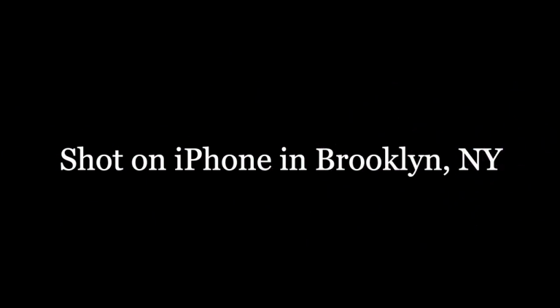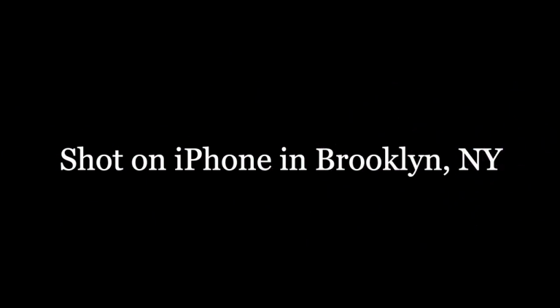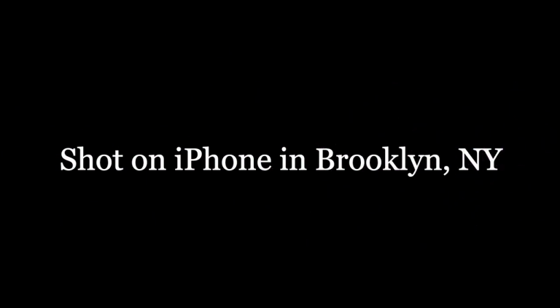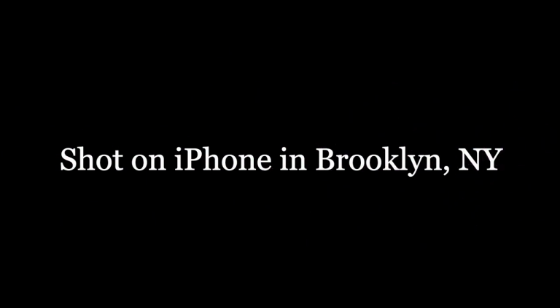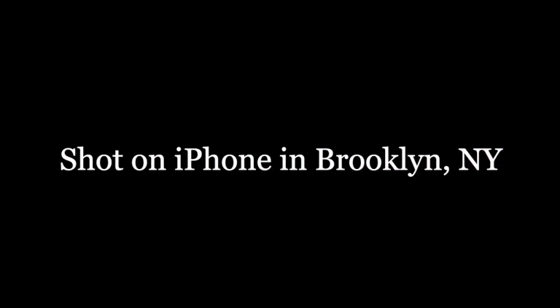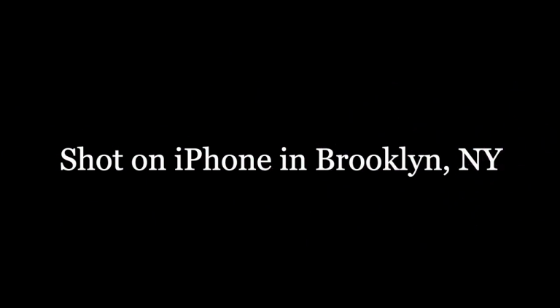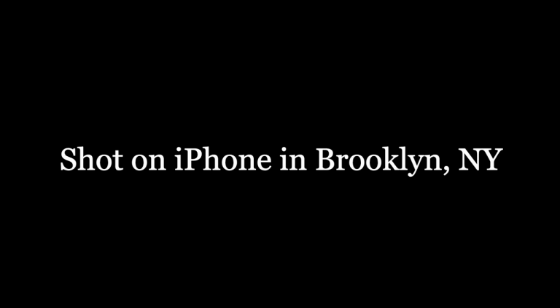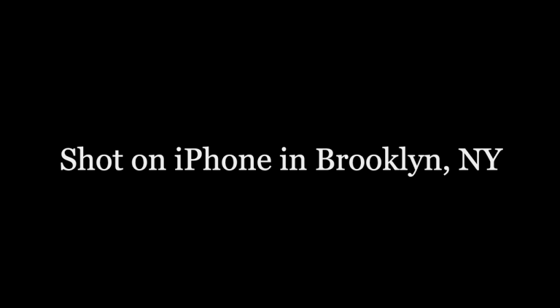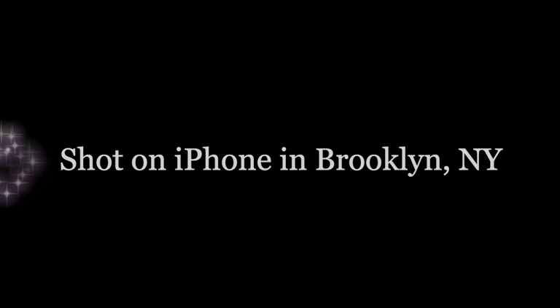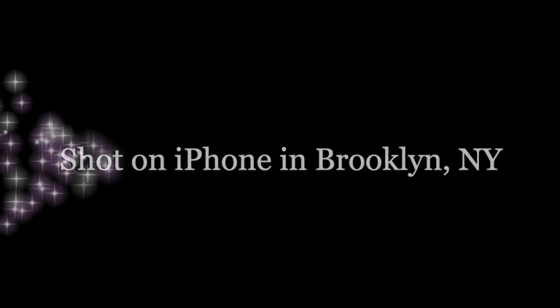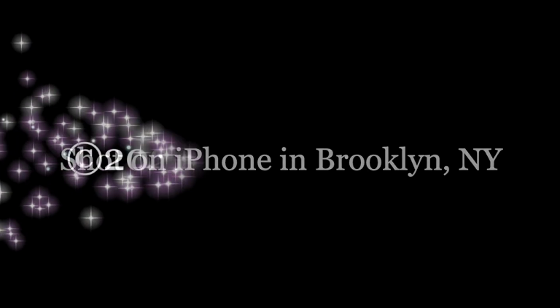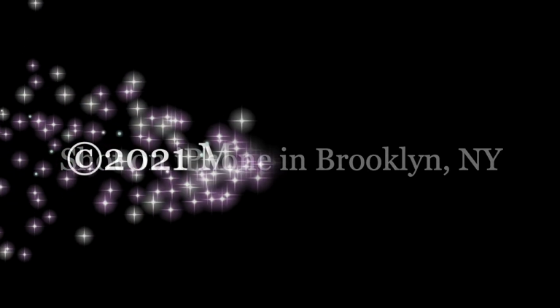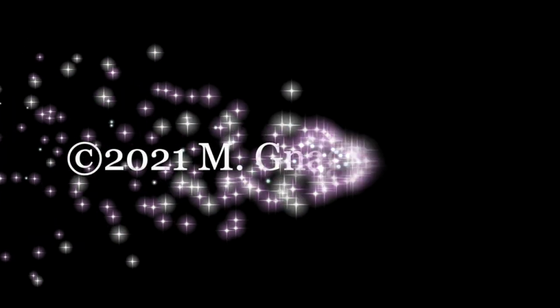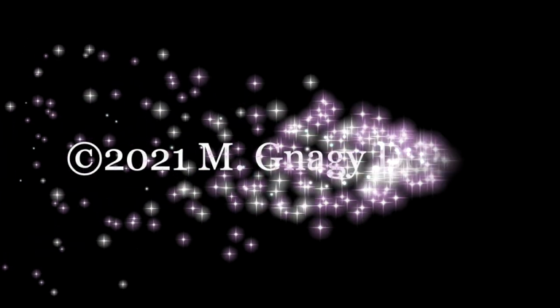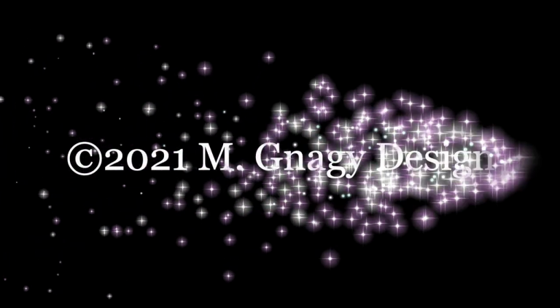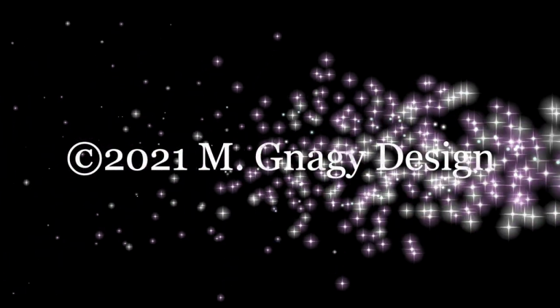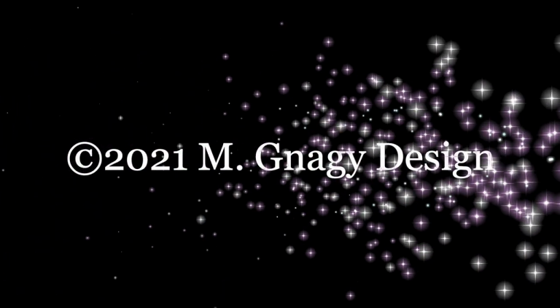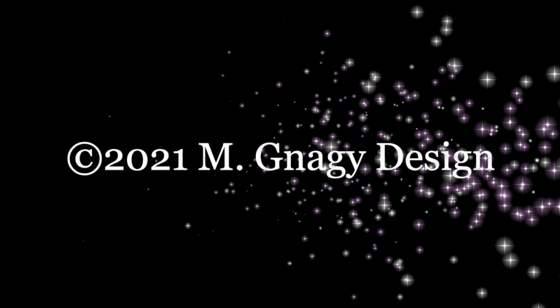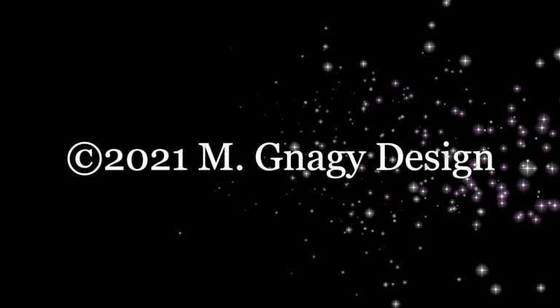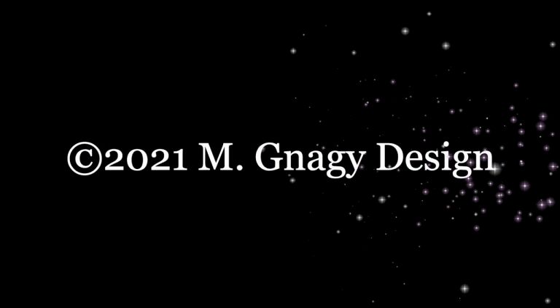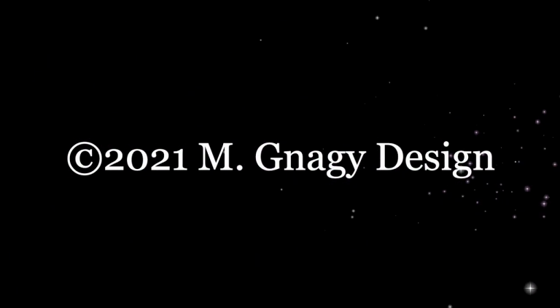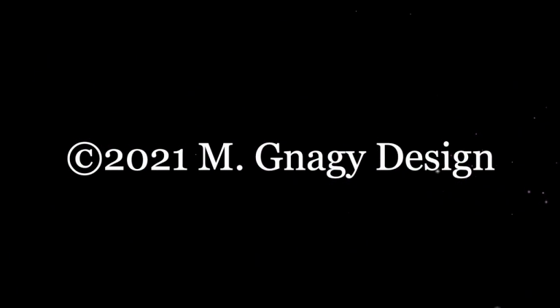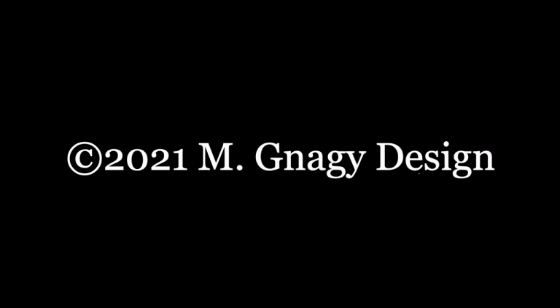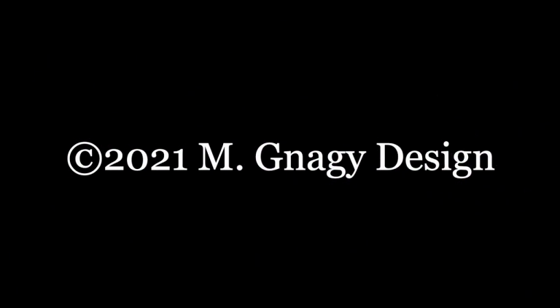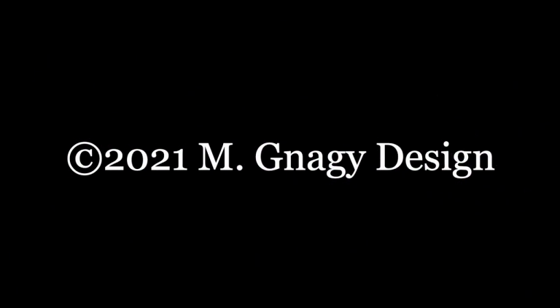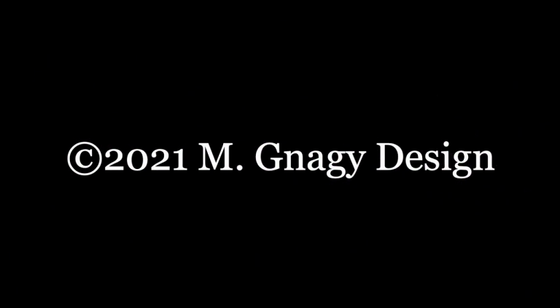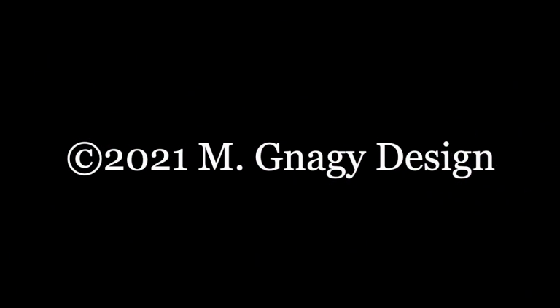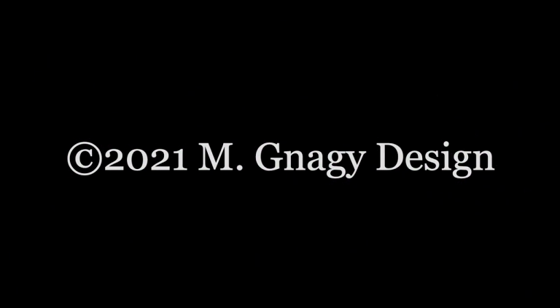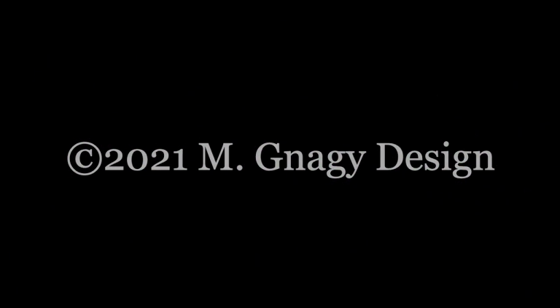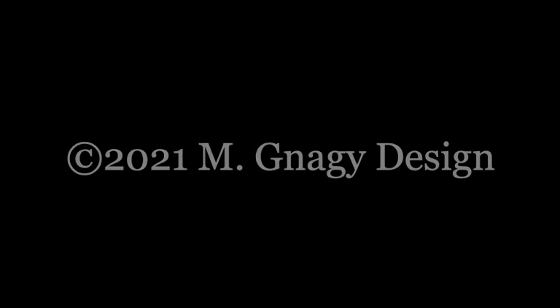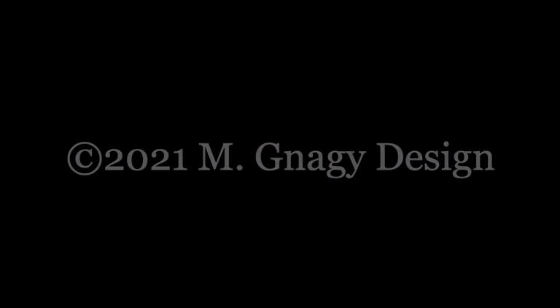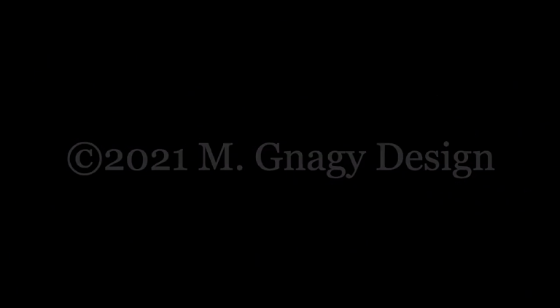Thanks so much for watching and come join us next time on The Modern Maker Workroom.